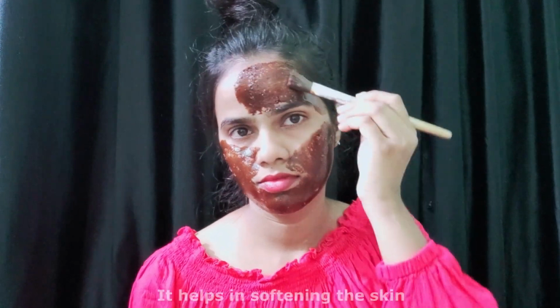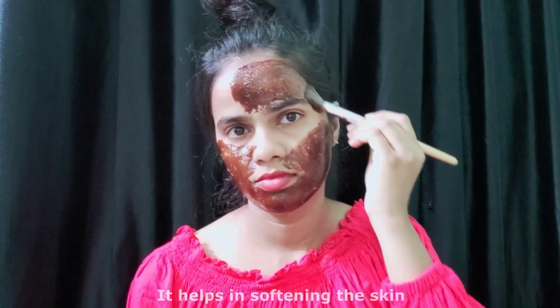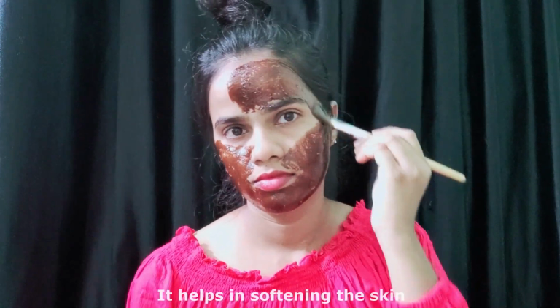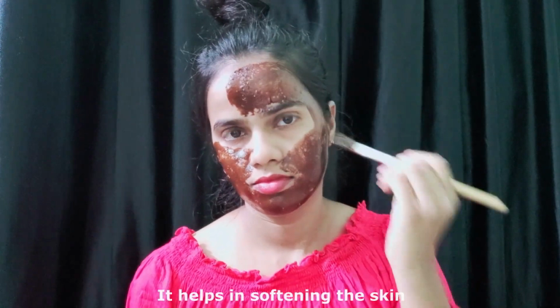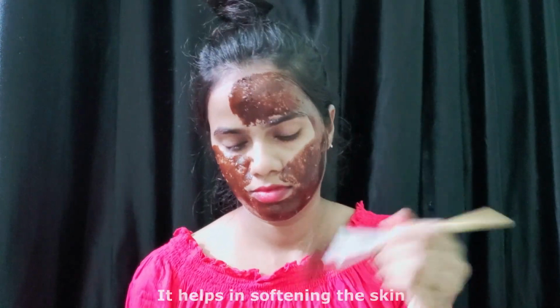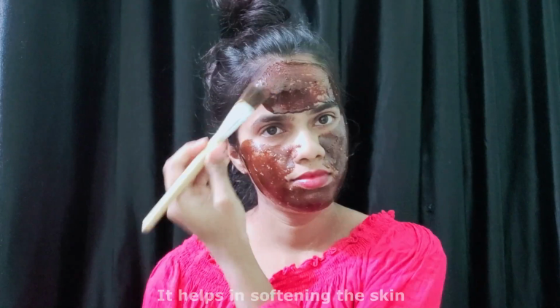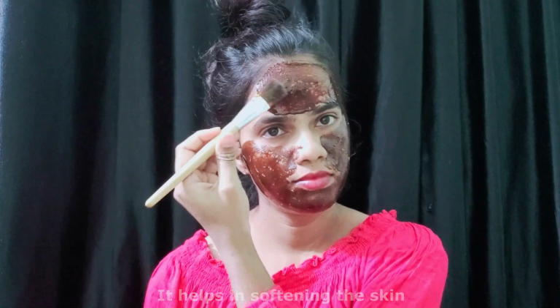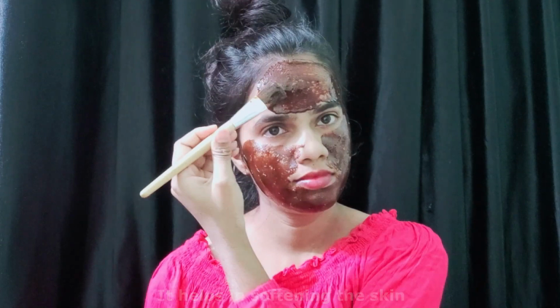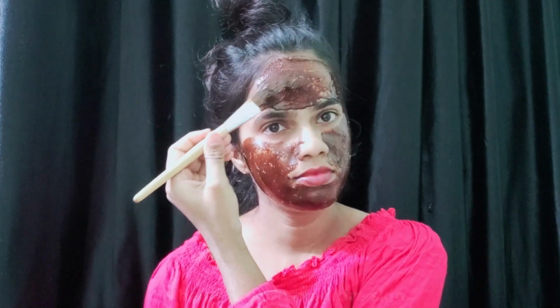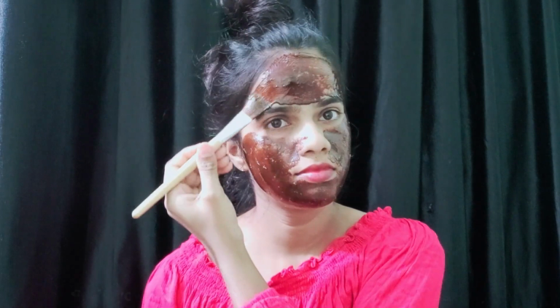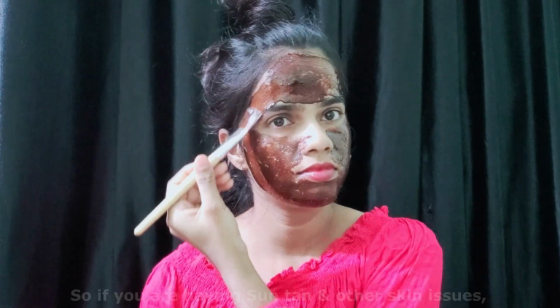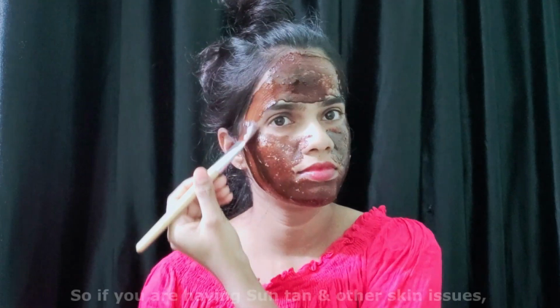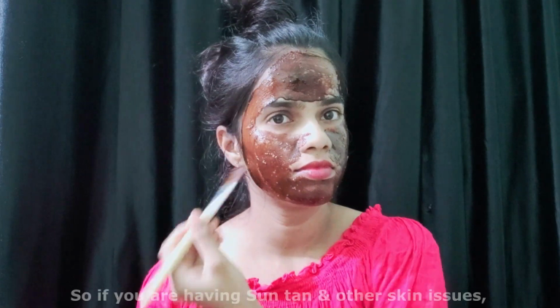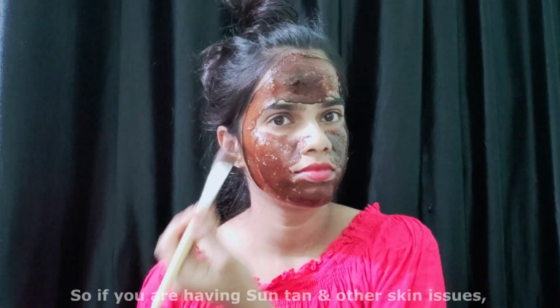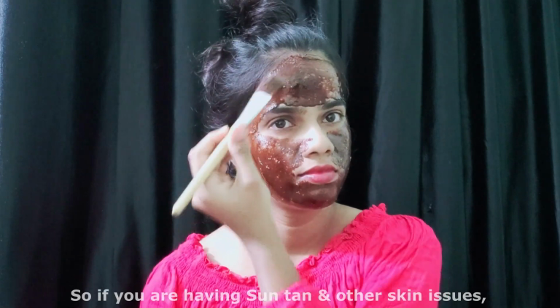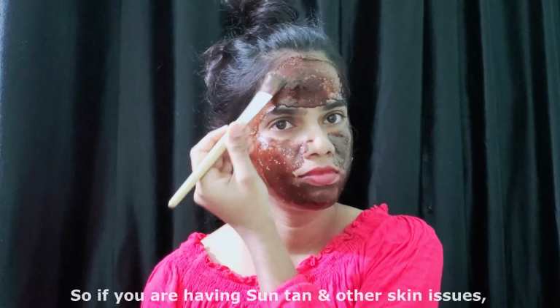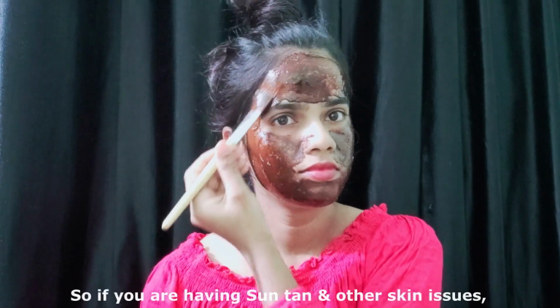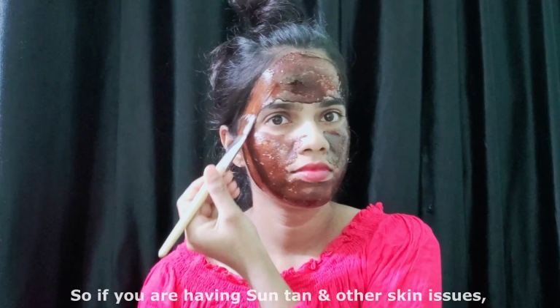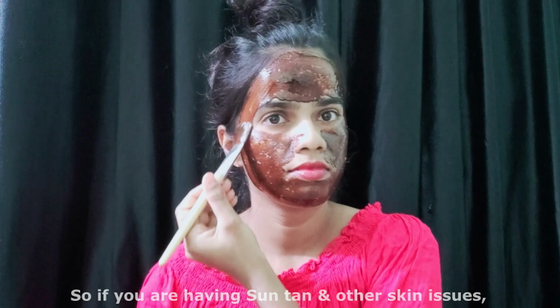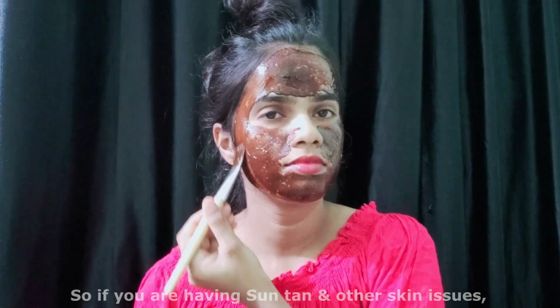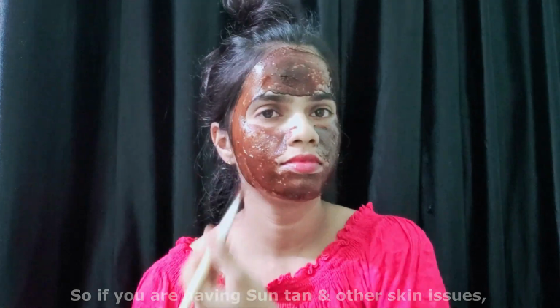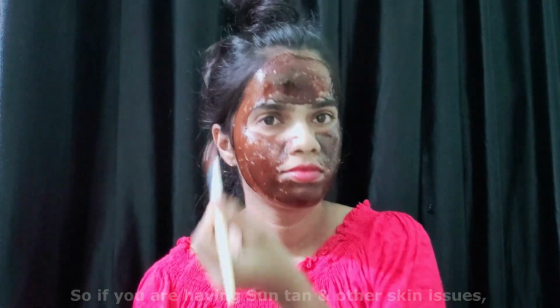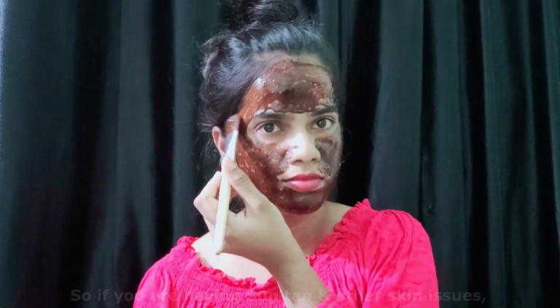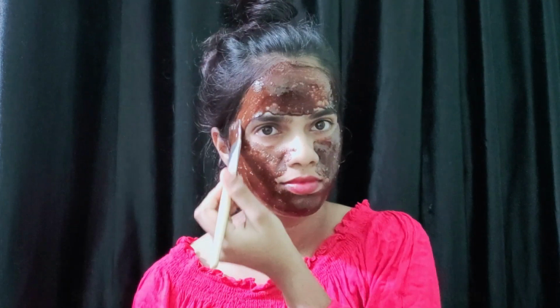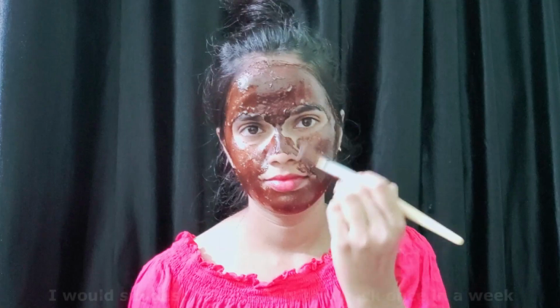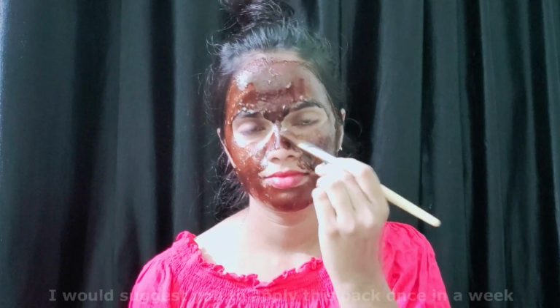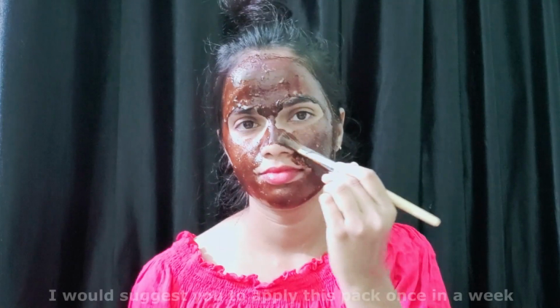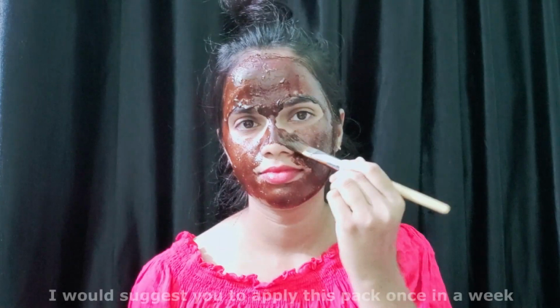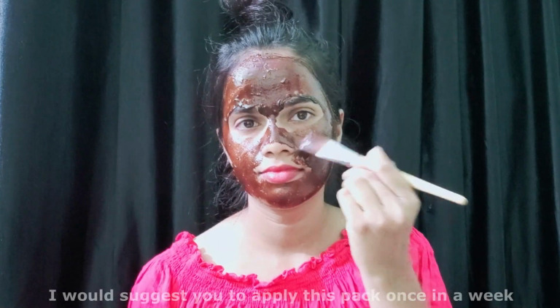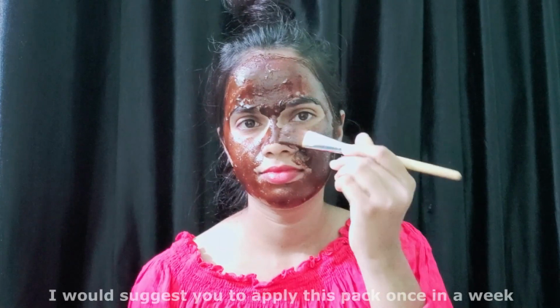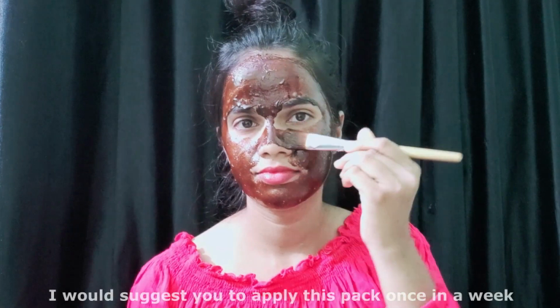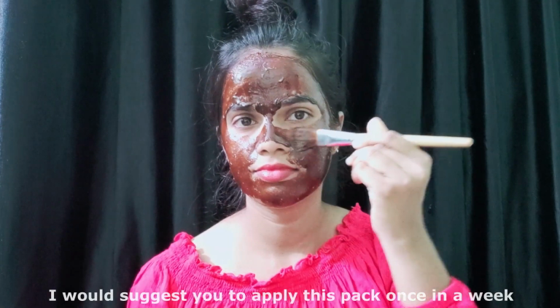Honey has natural moisturizing properties — it helps in softening the skin. So if you are having suntan and other skin issues, I would suggest you apply this pack once a week.